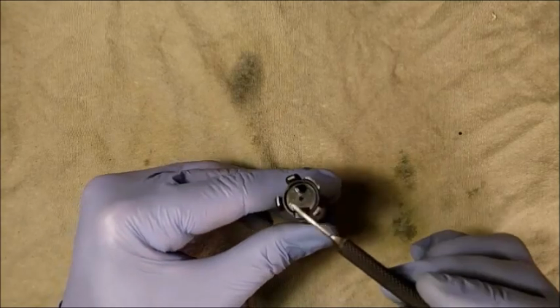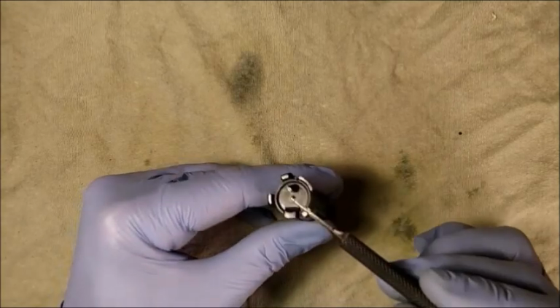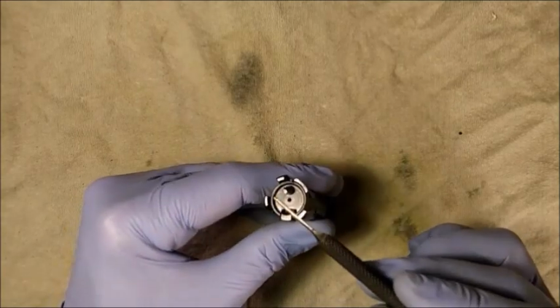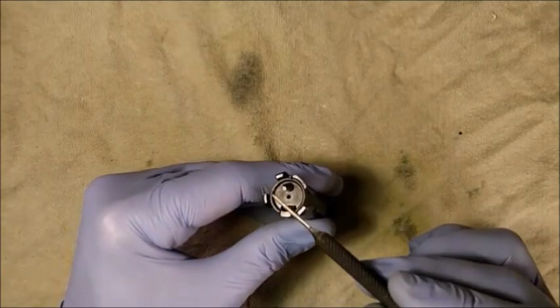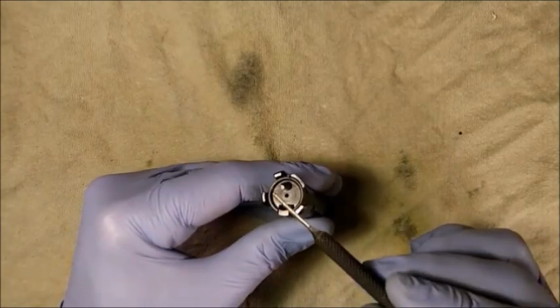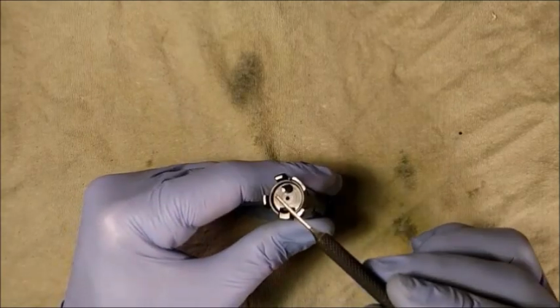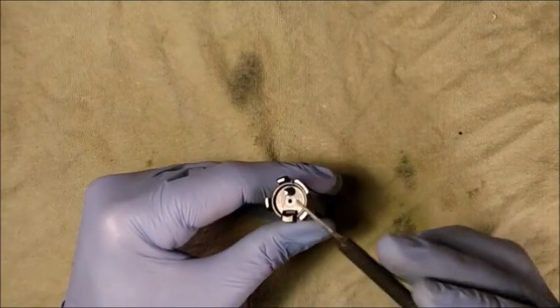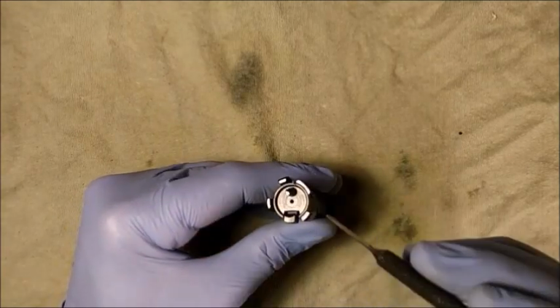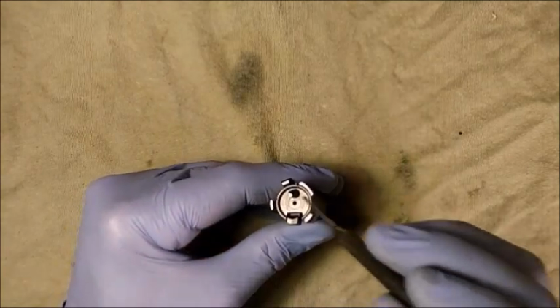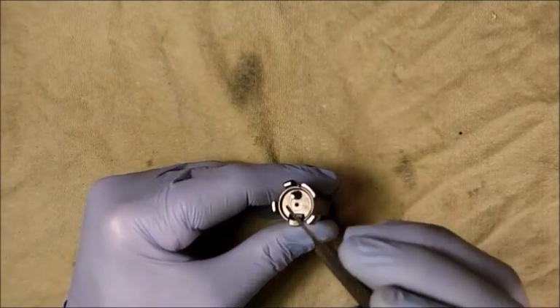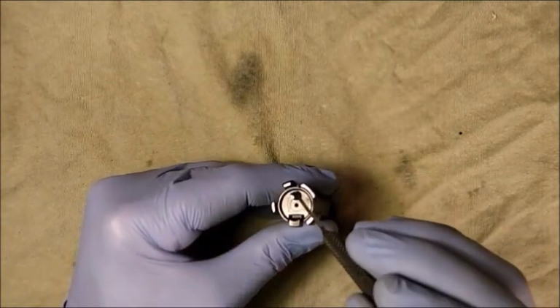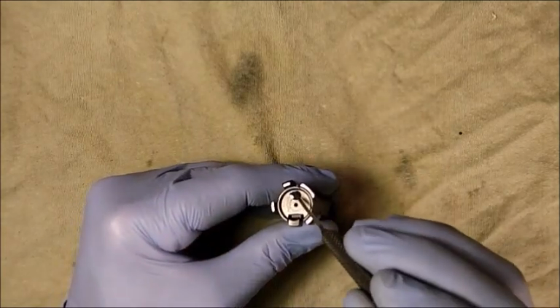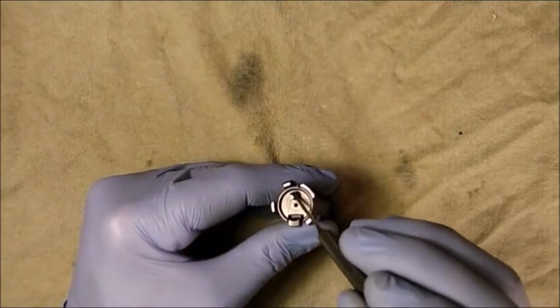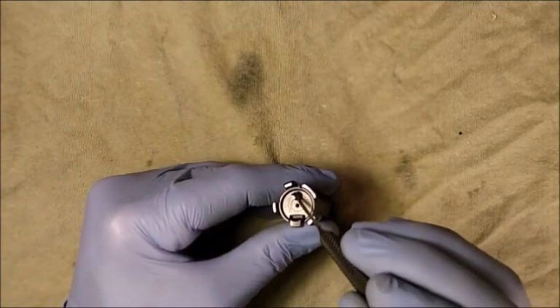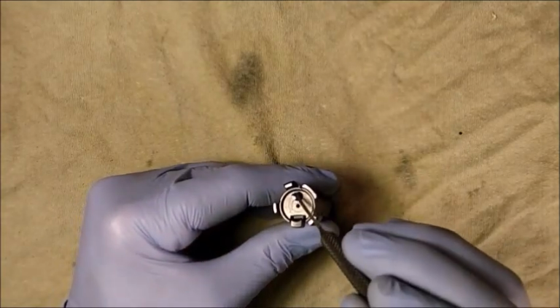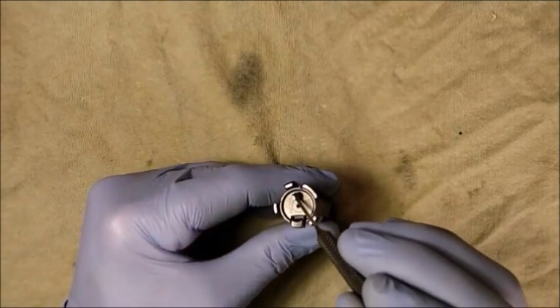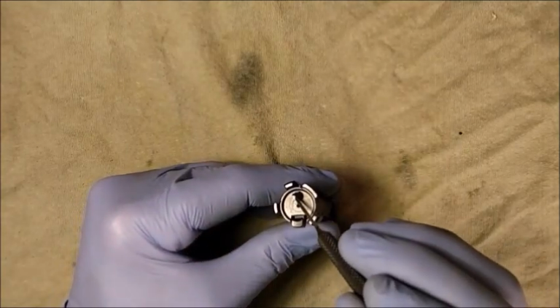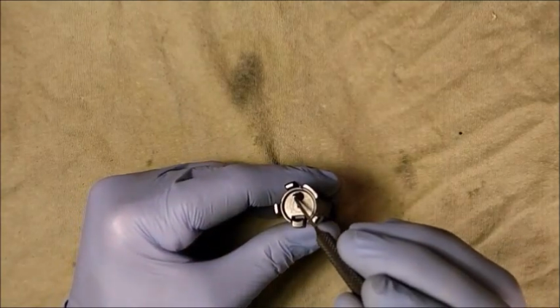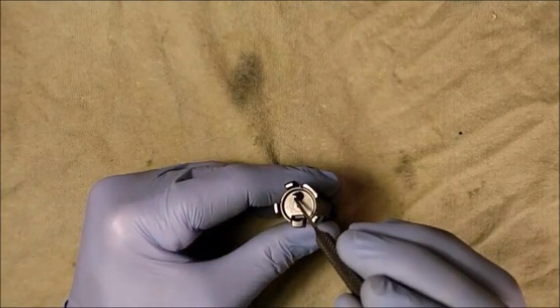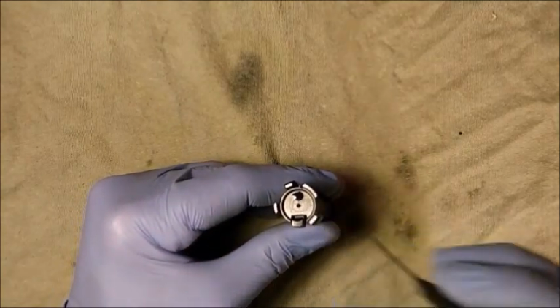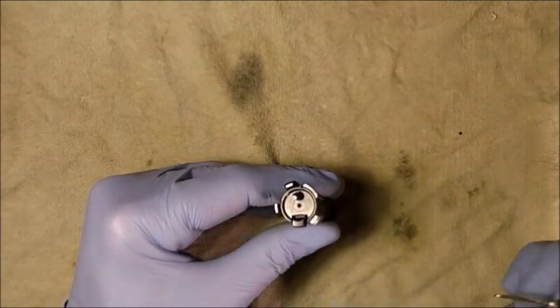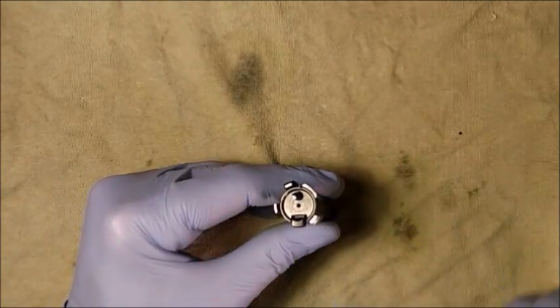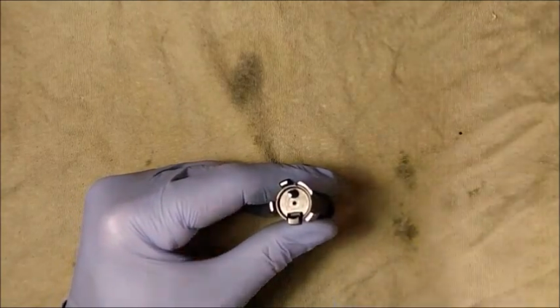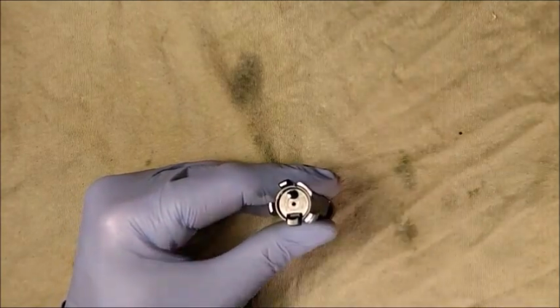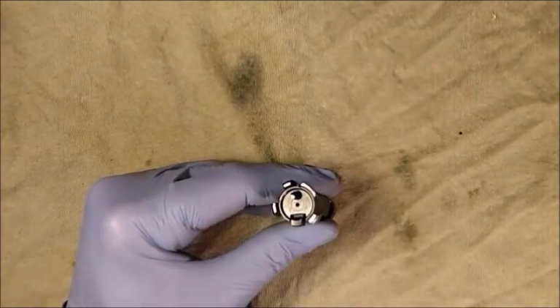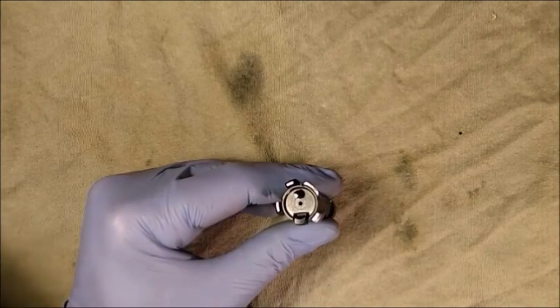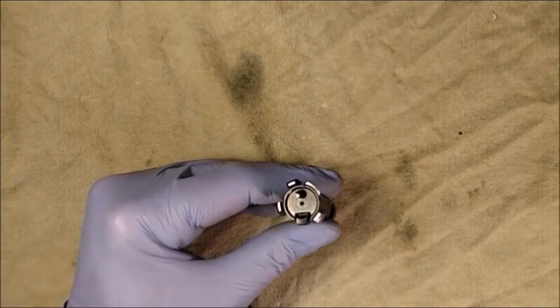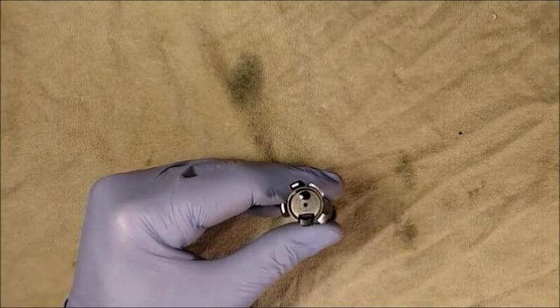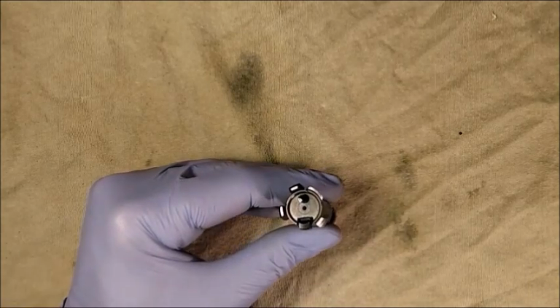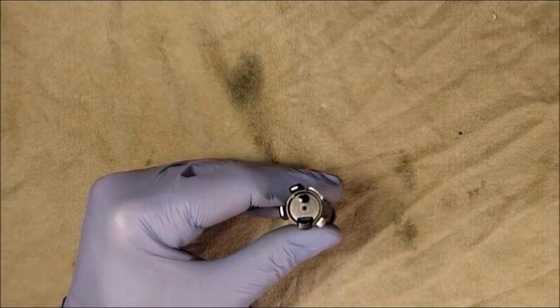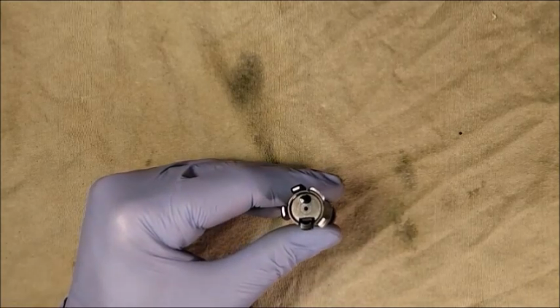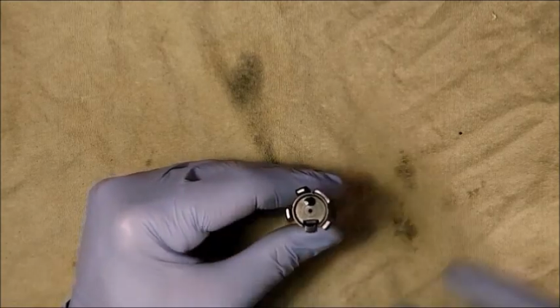In order to remove the ejector, we must first drift out the ejector pin.